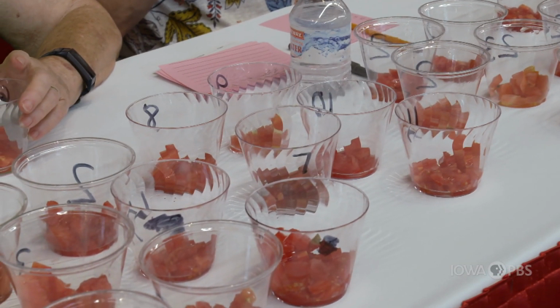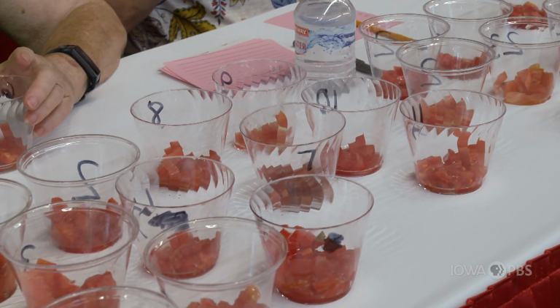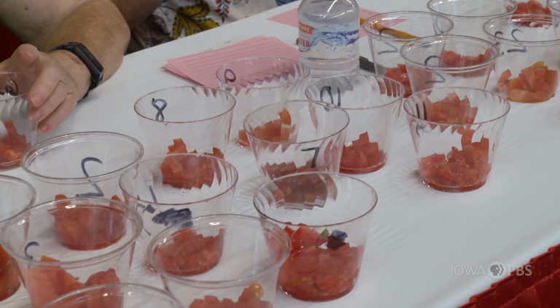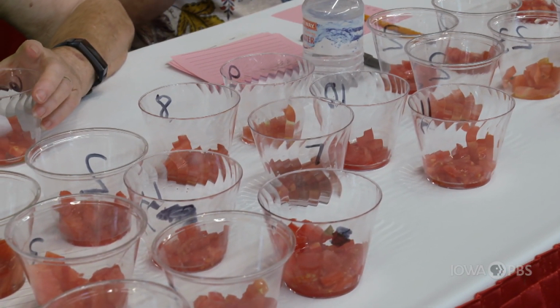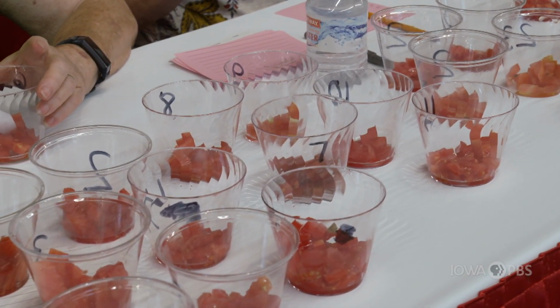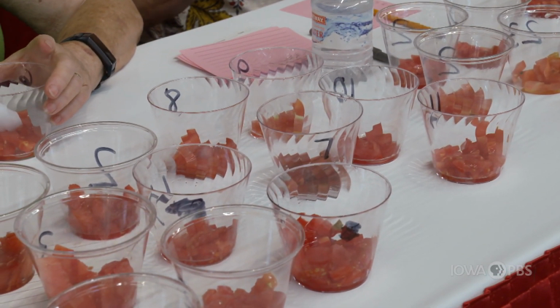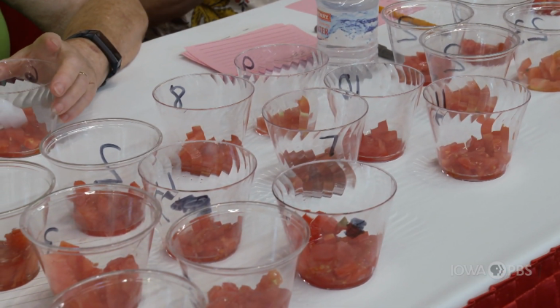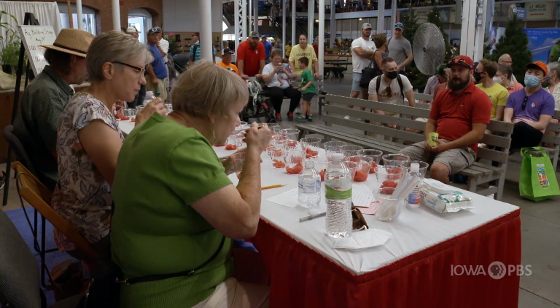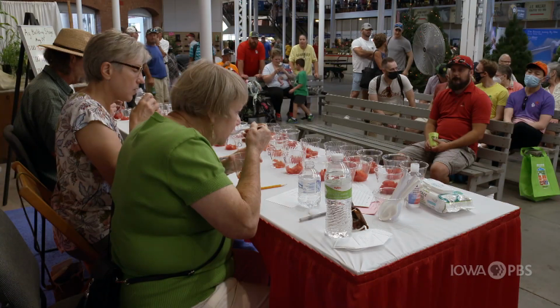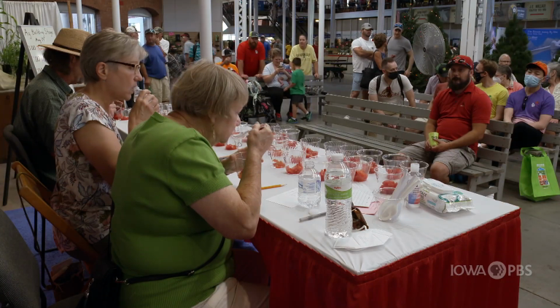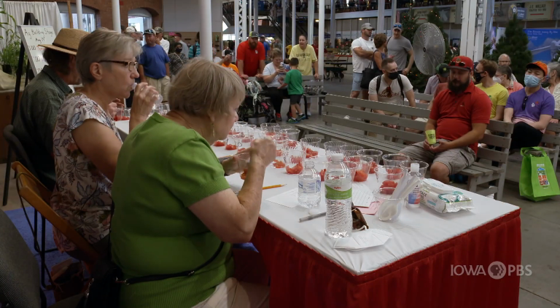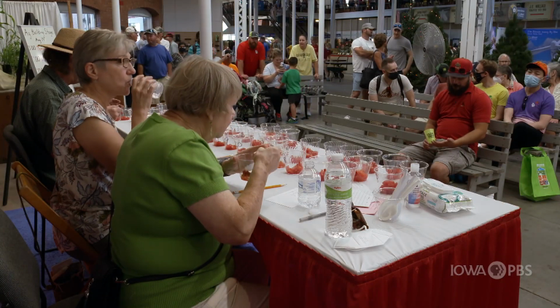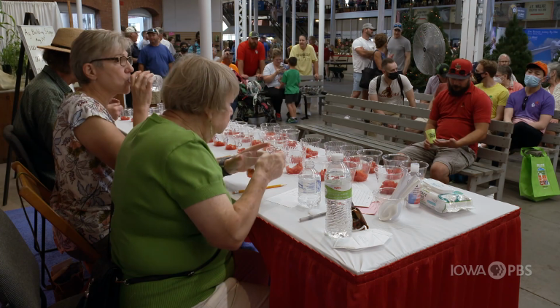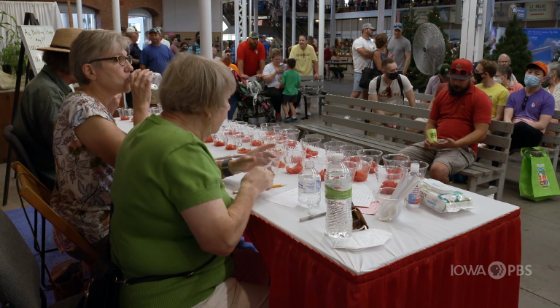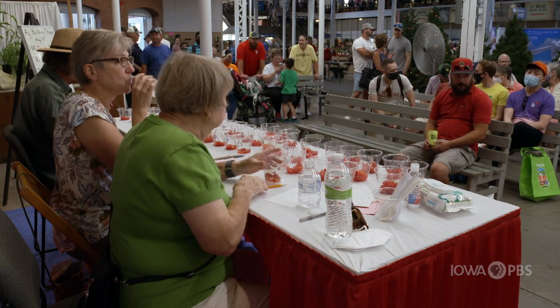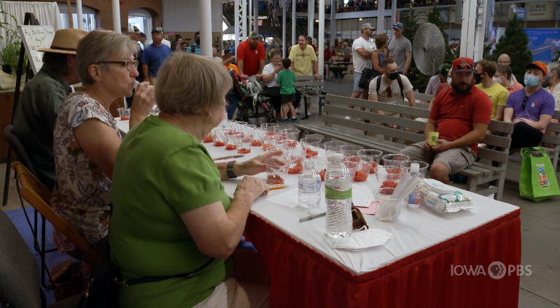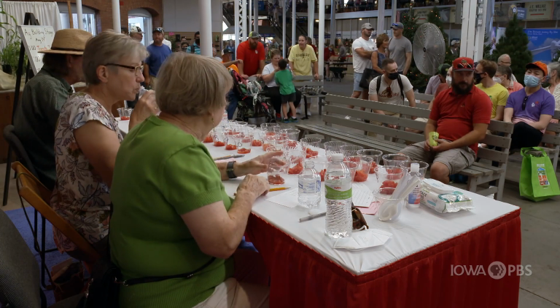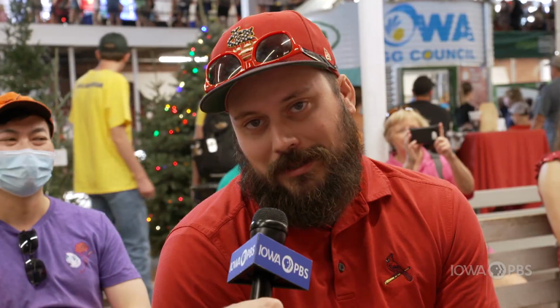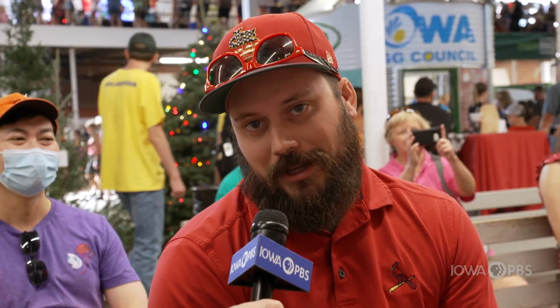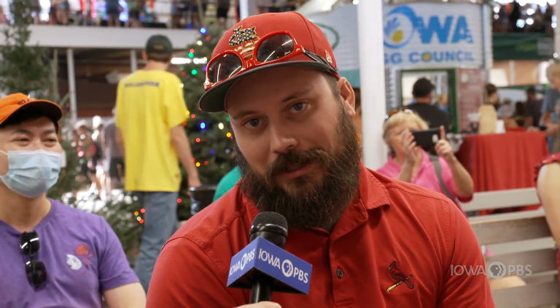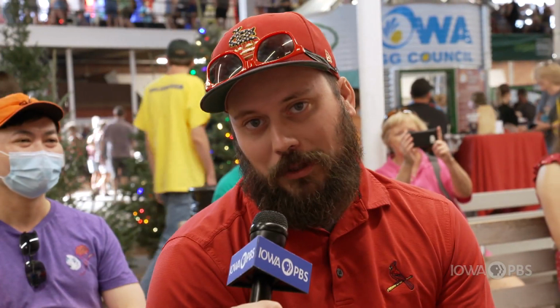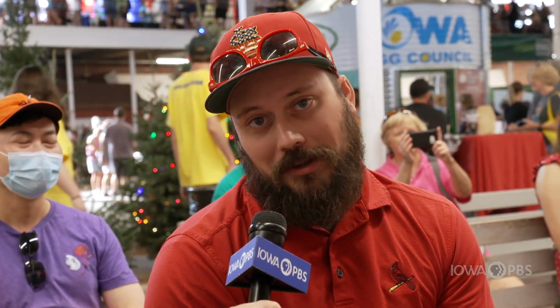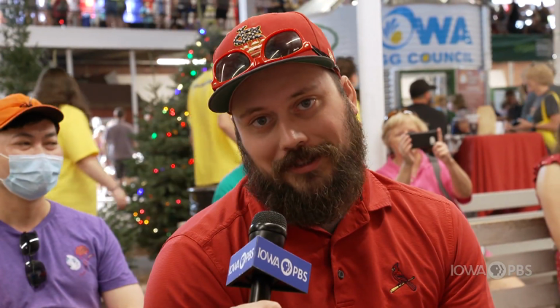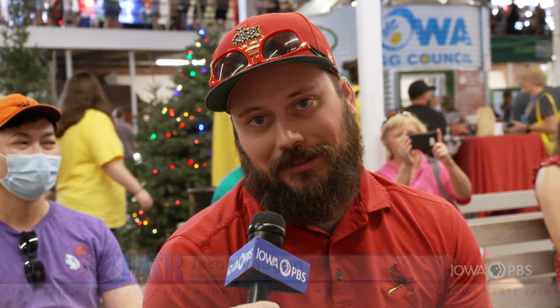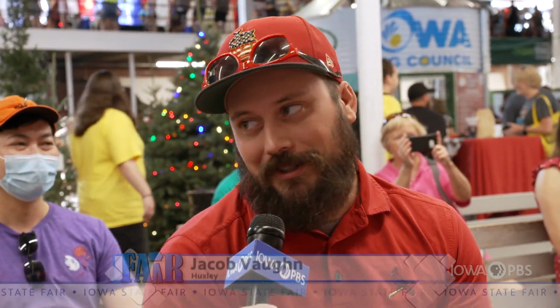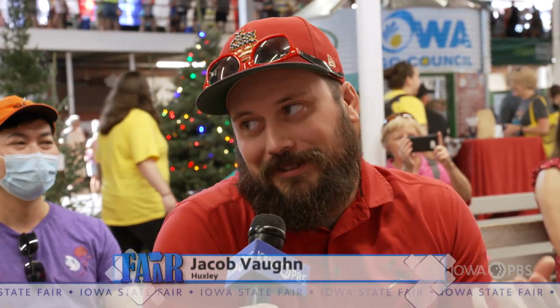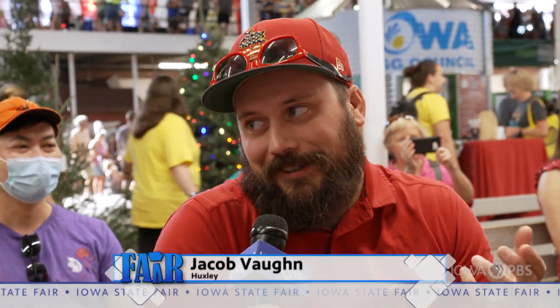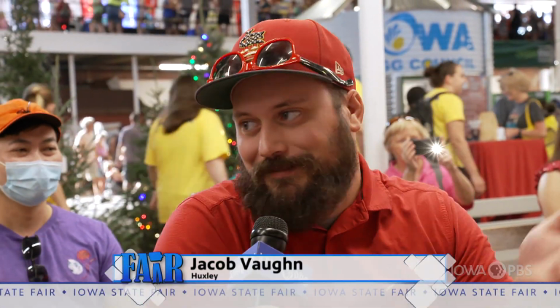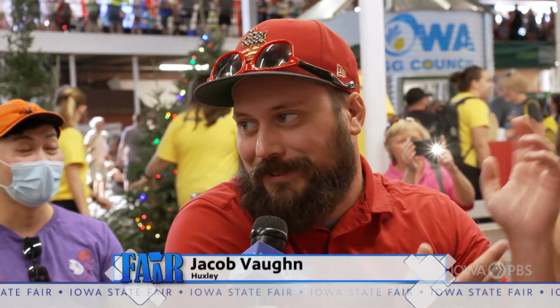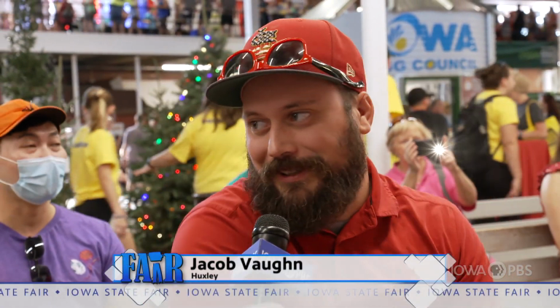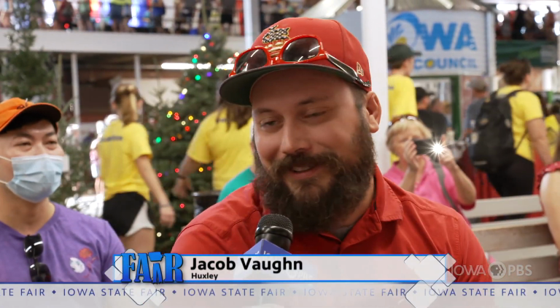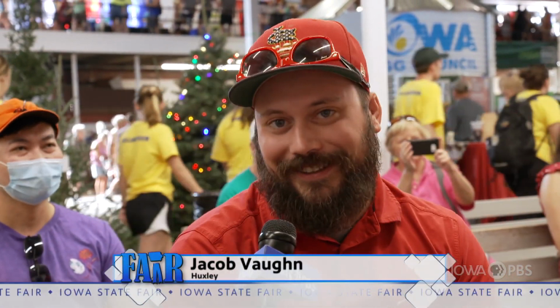Every year since I've been married, I've planted a garden. And my wife says they're good, so here we are.